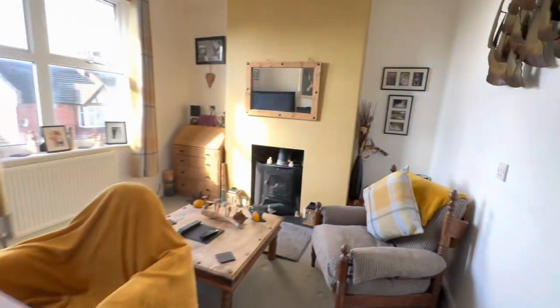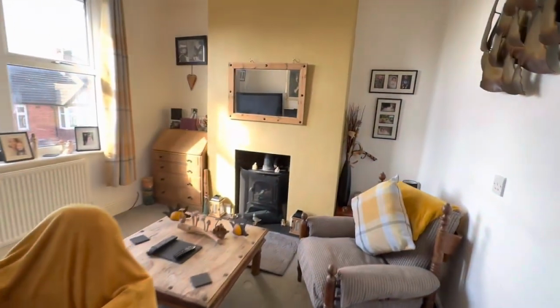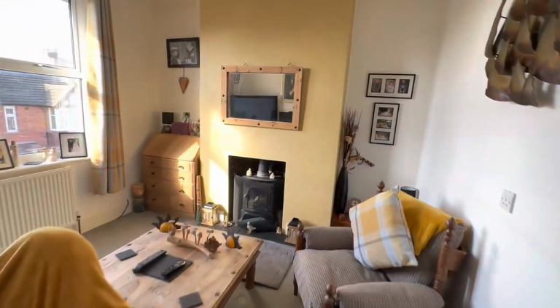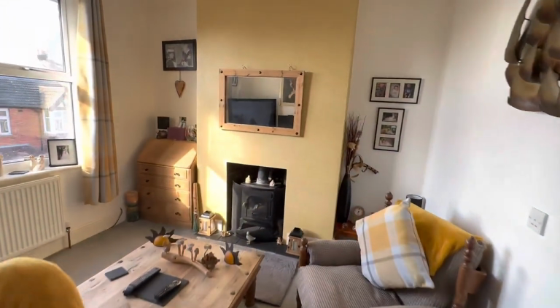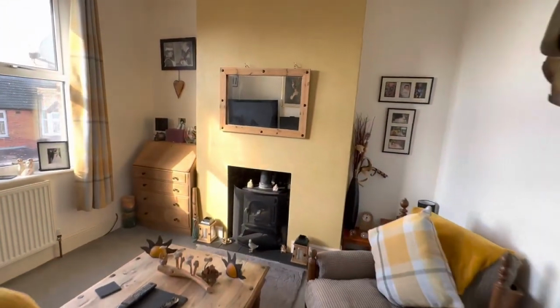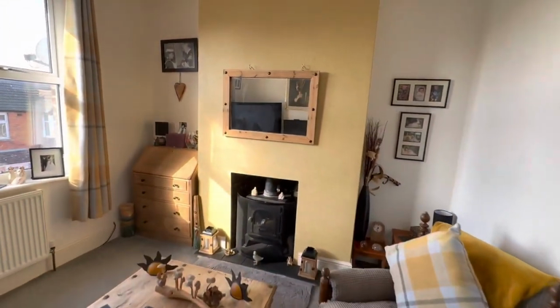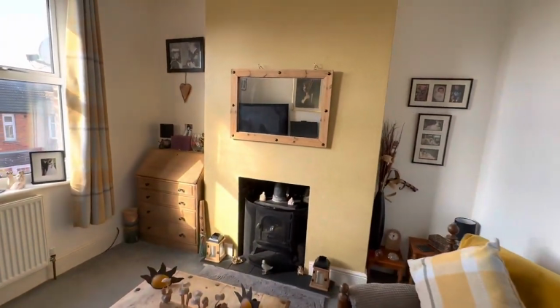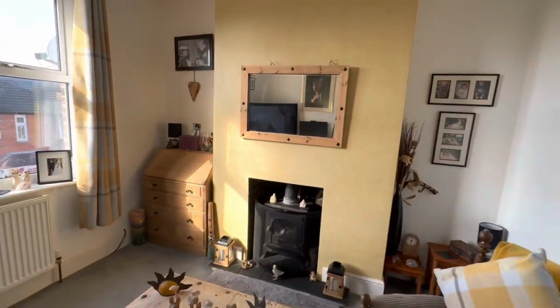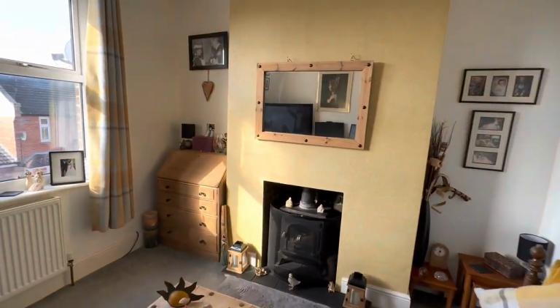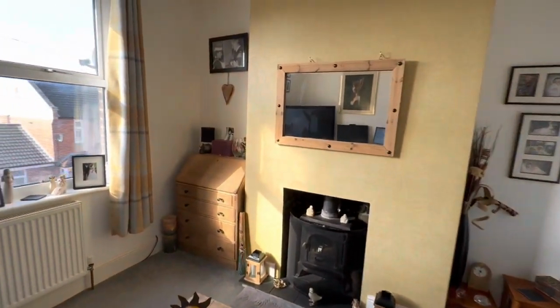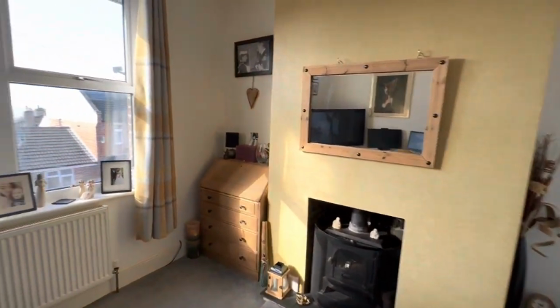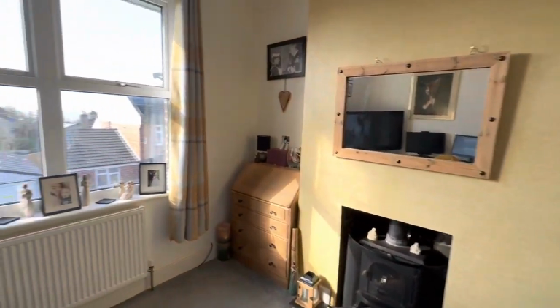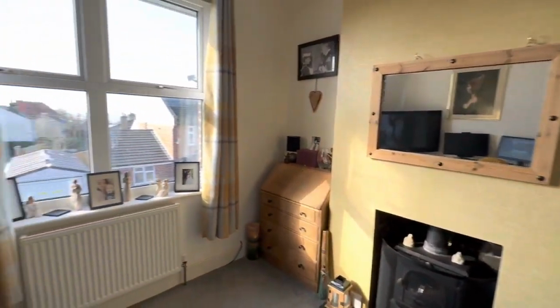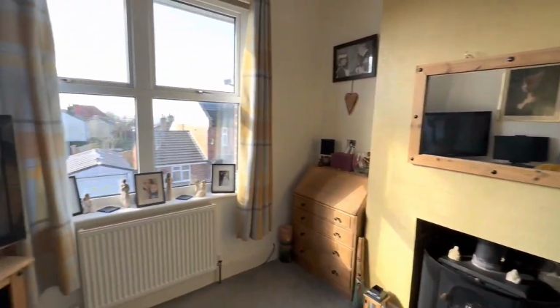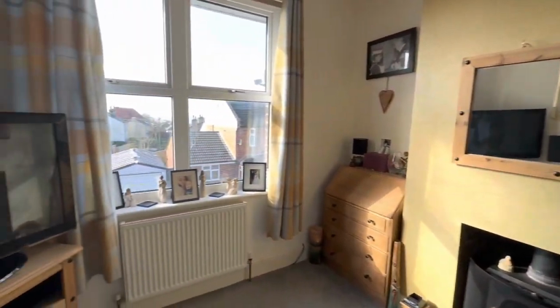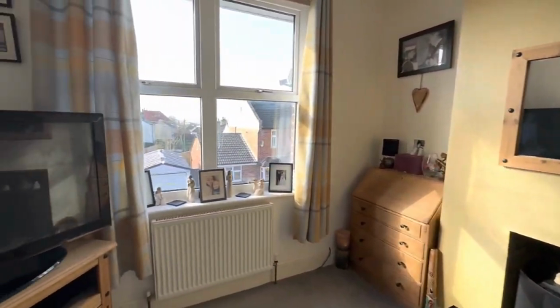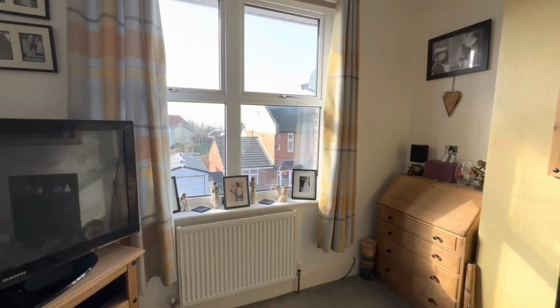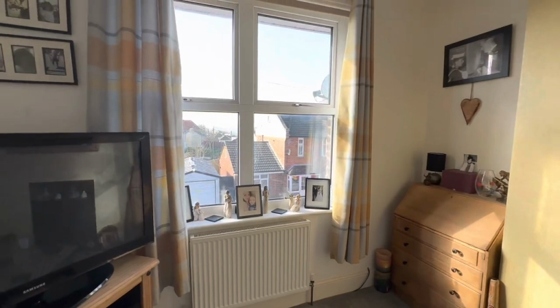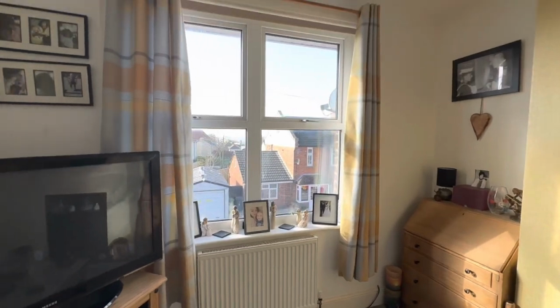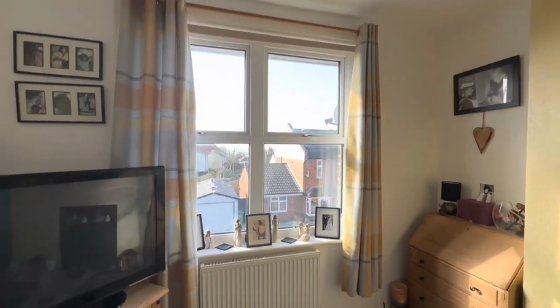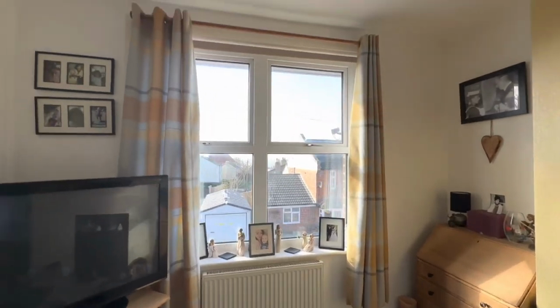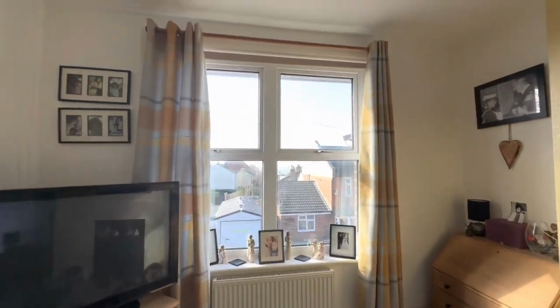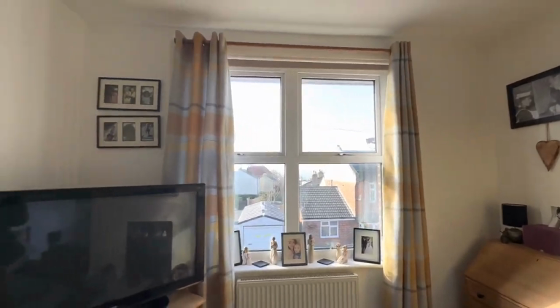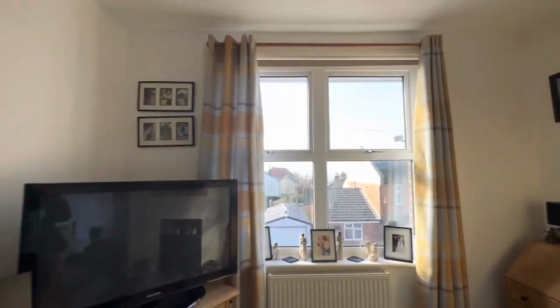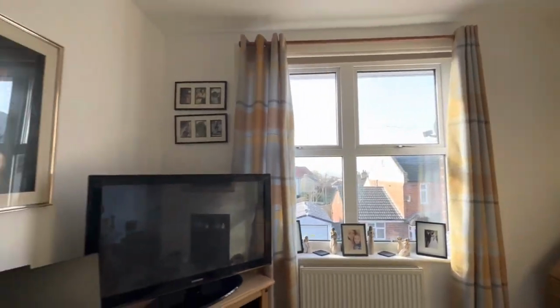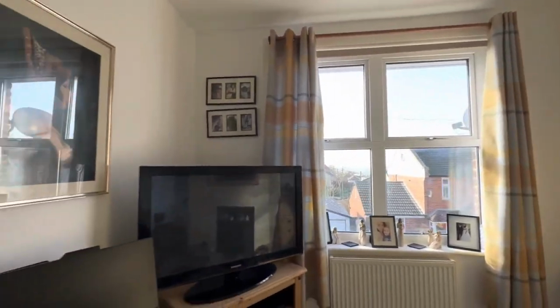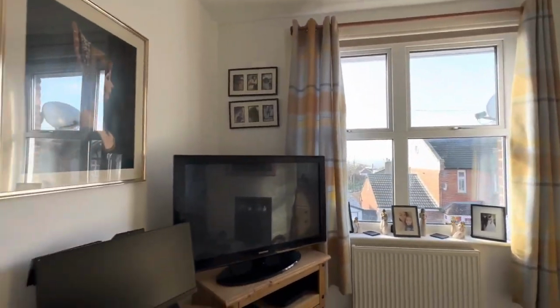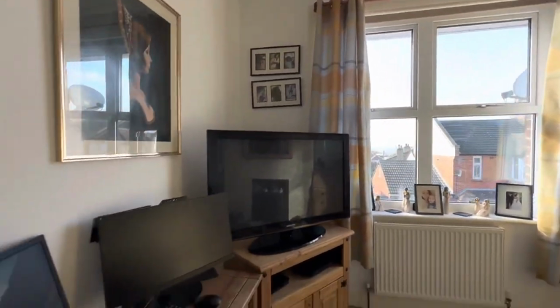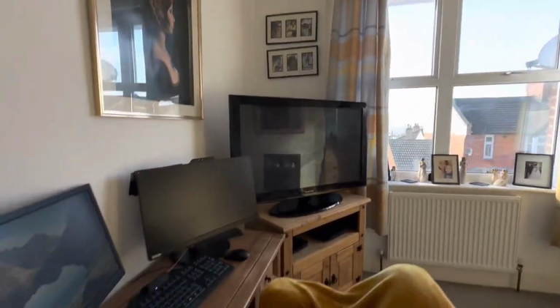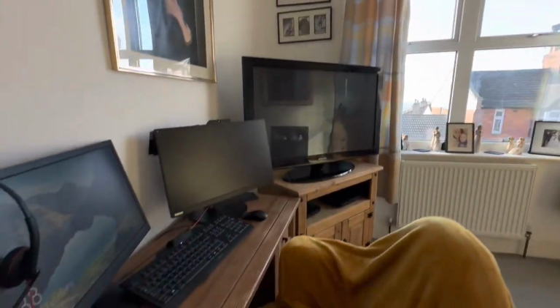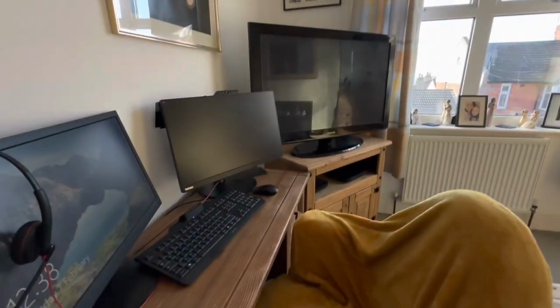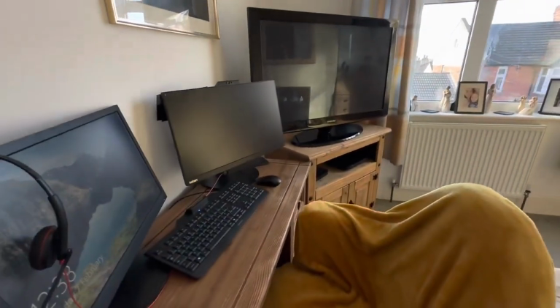And then finally we've got the living room. Nice big window, plenty of natural light coming in.